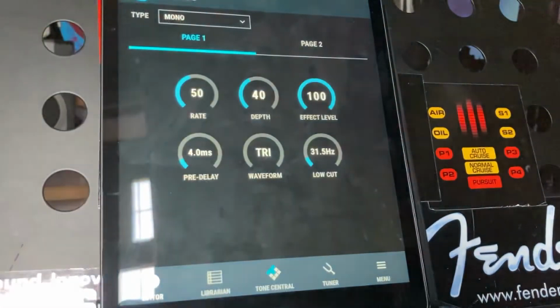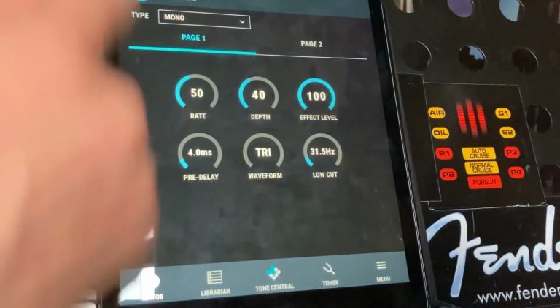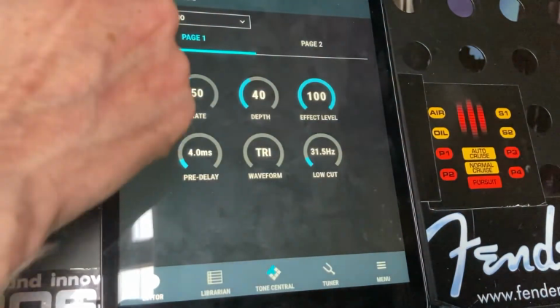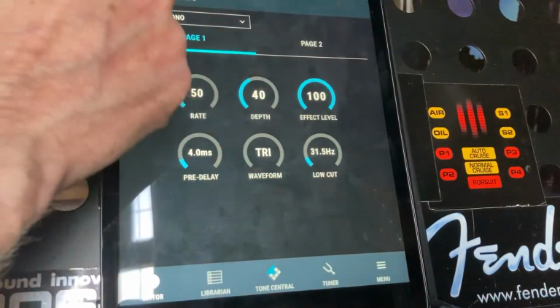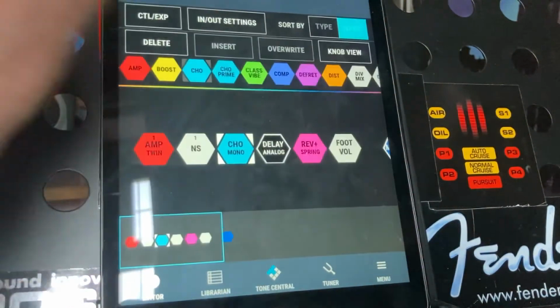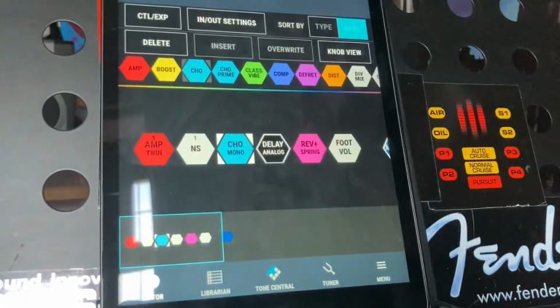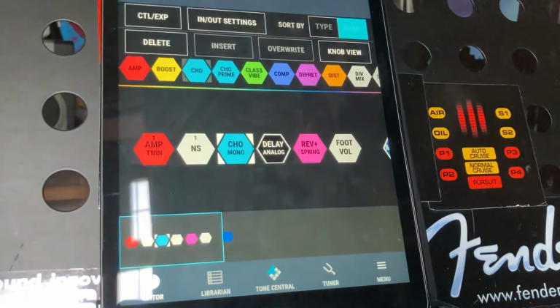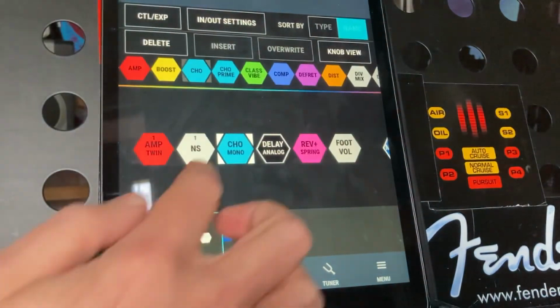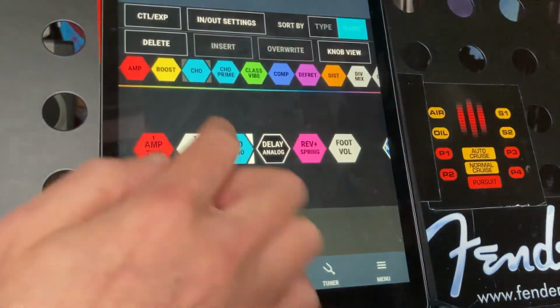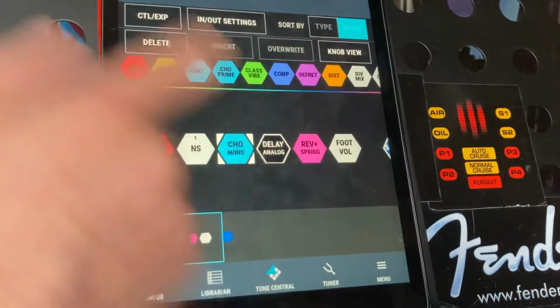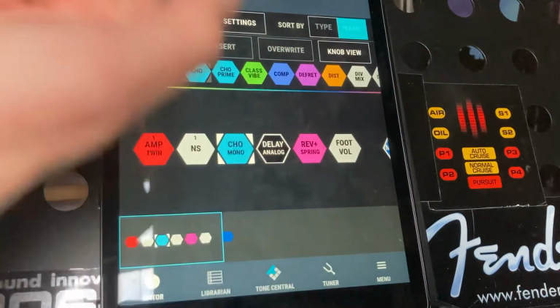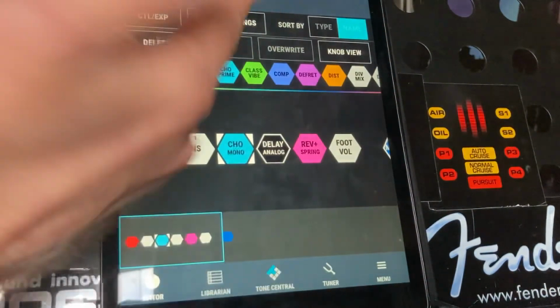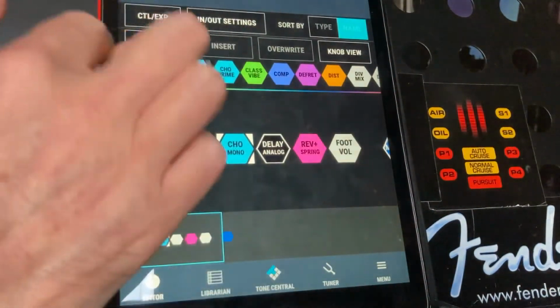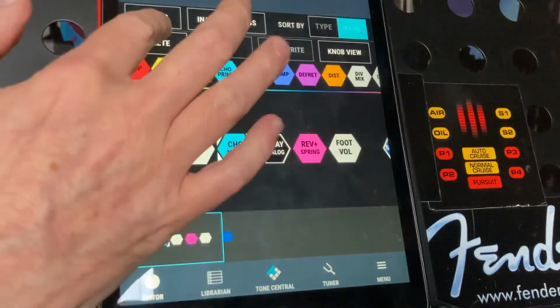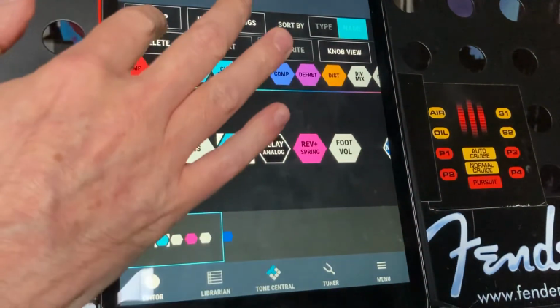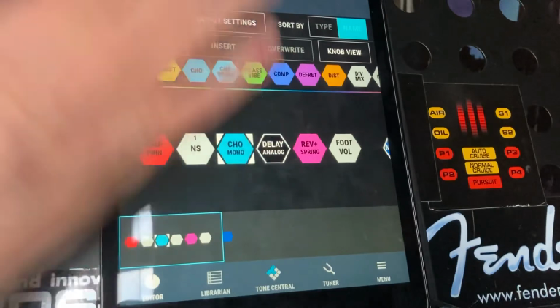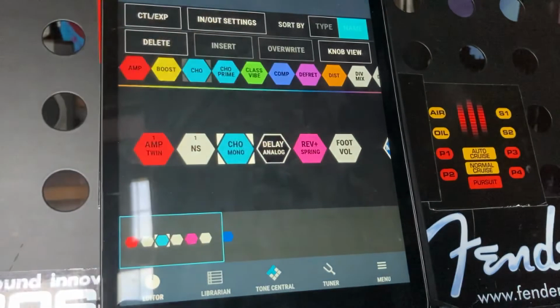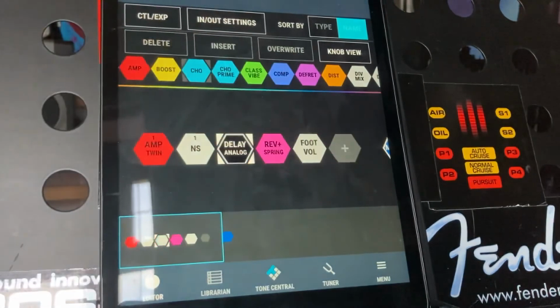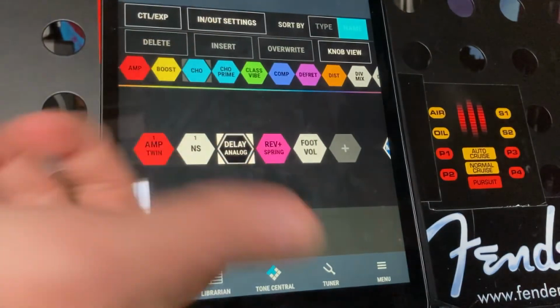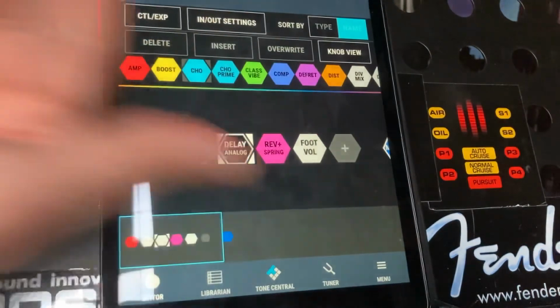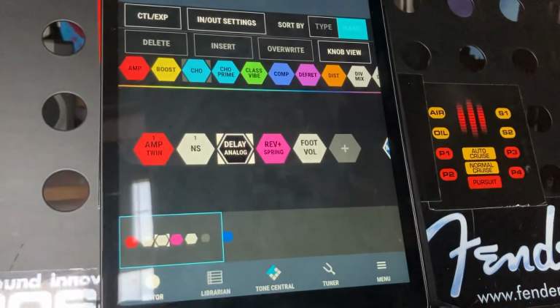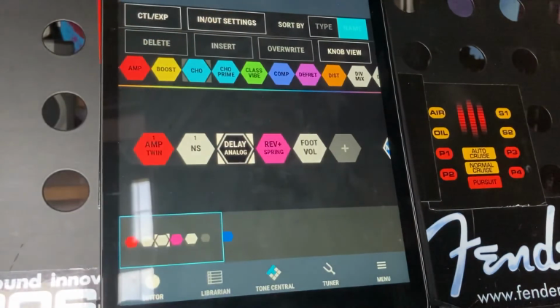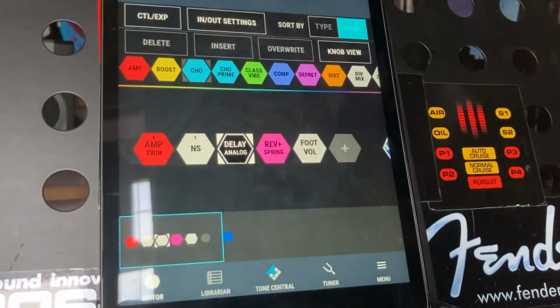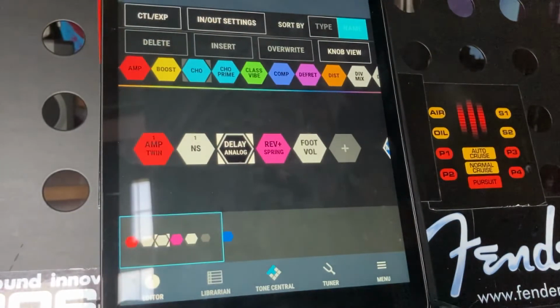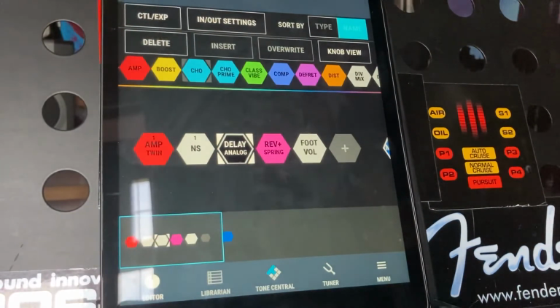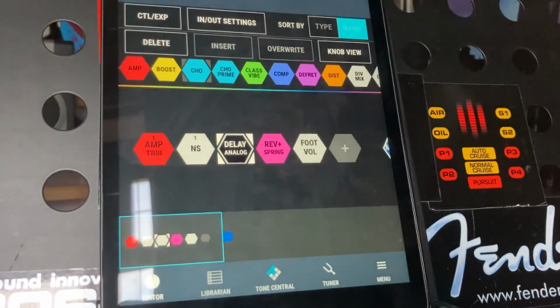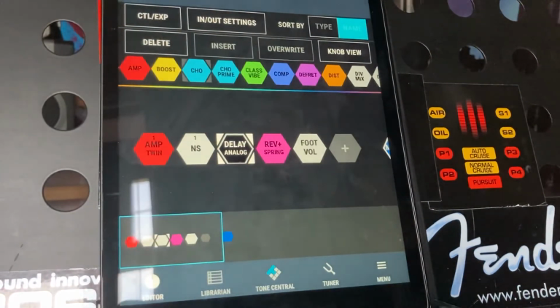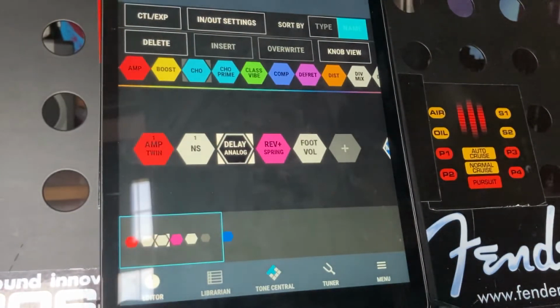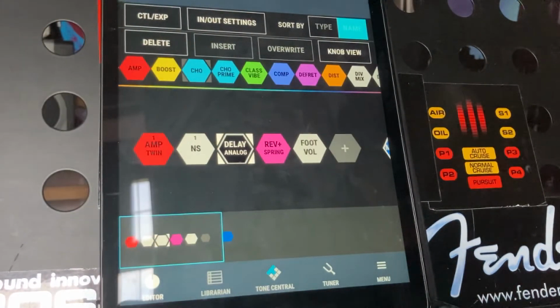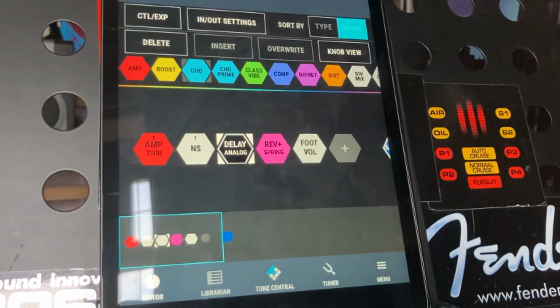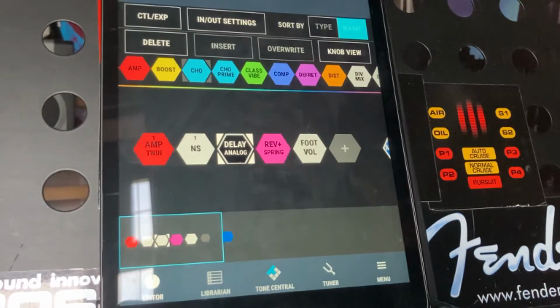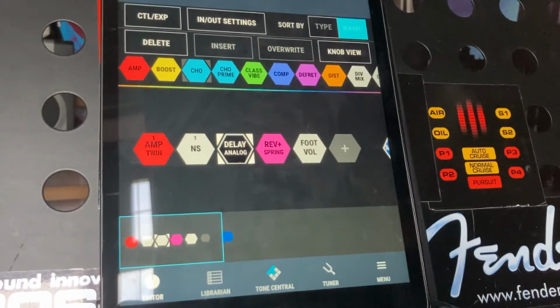We're fine with the mono one, and again I'll show you how to delete it. Once it's lit up you just hit delete. That's how you do it — it's that easy.